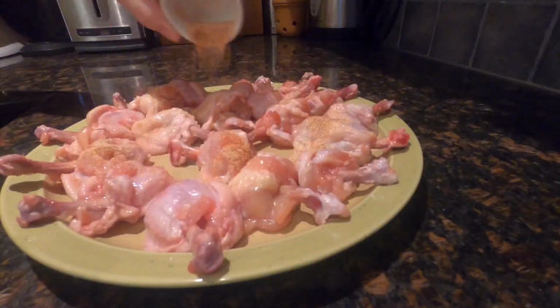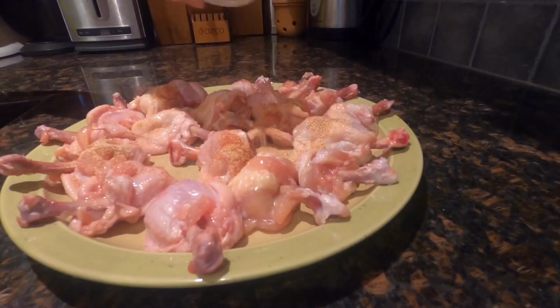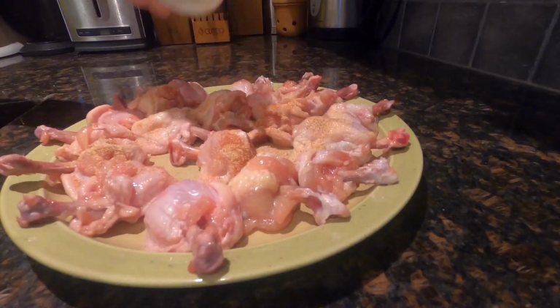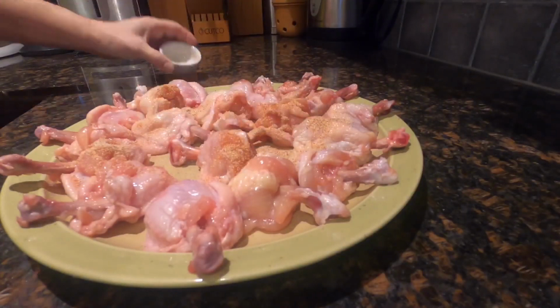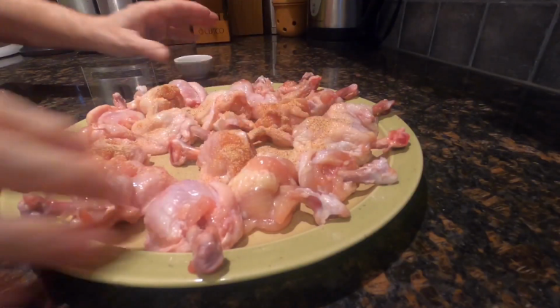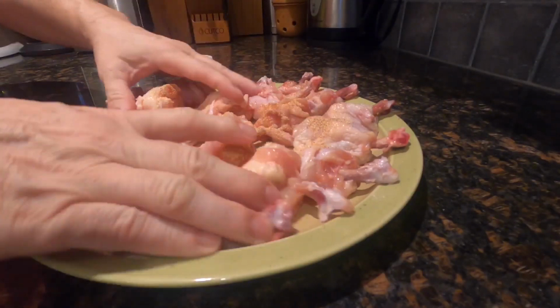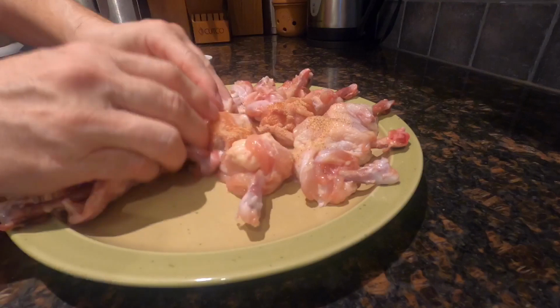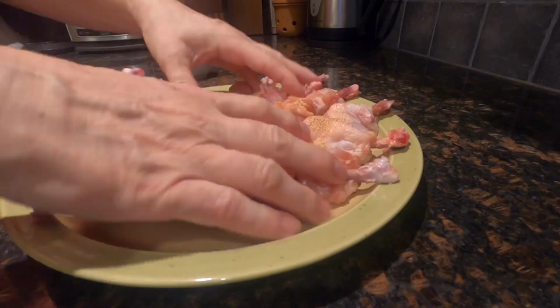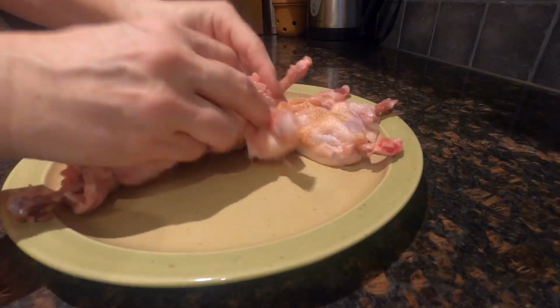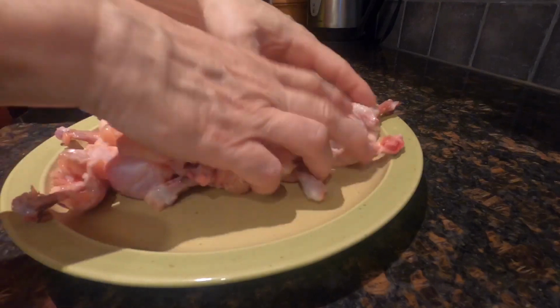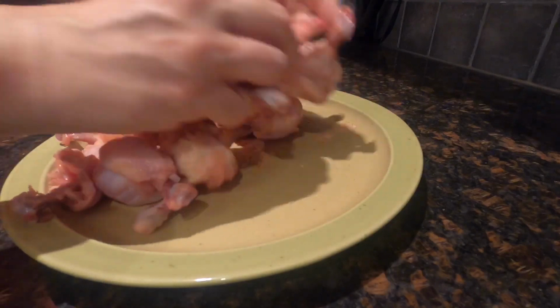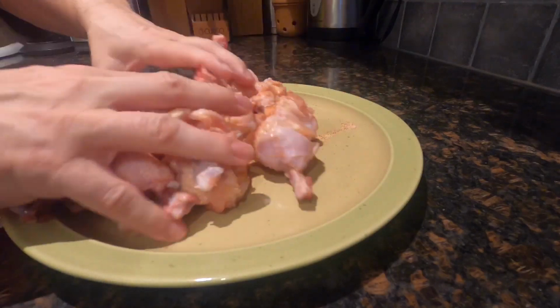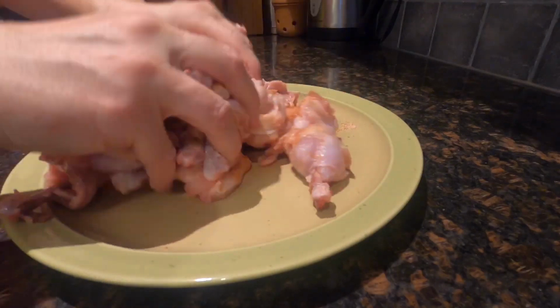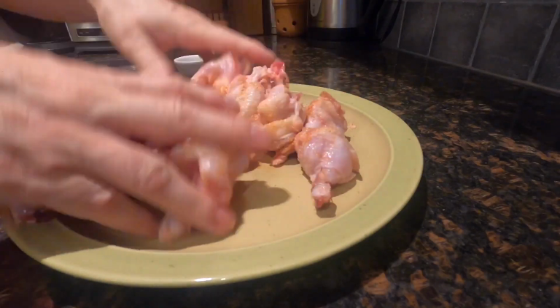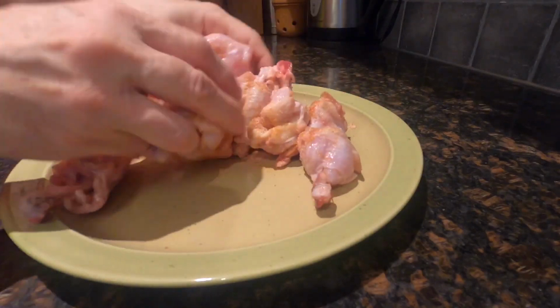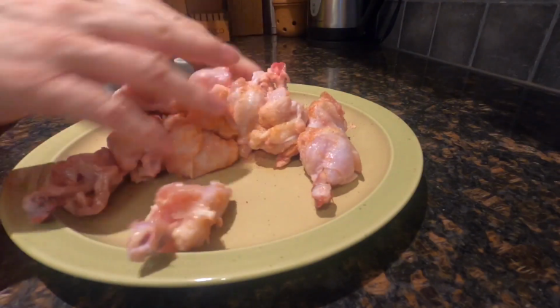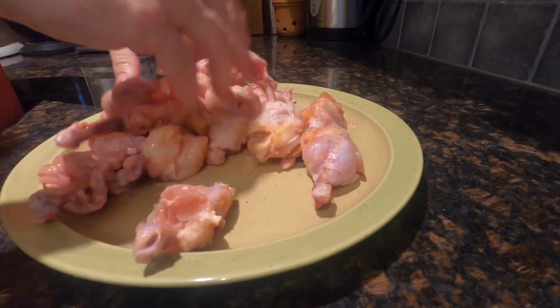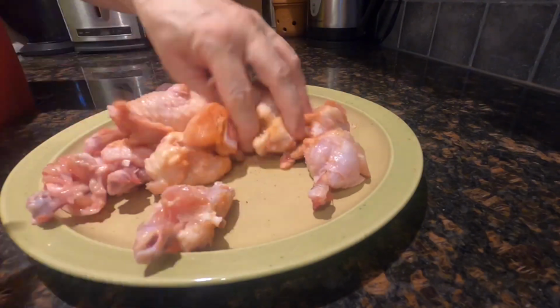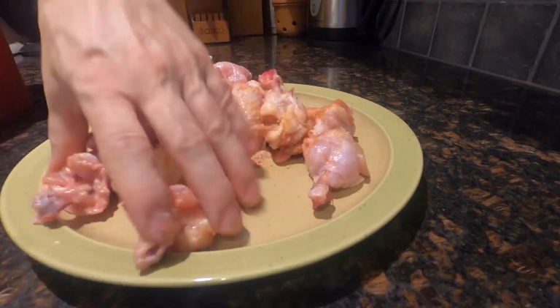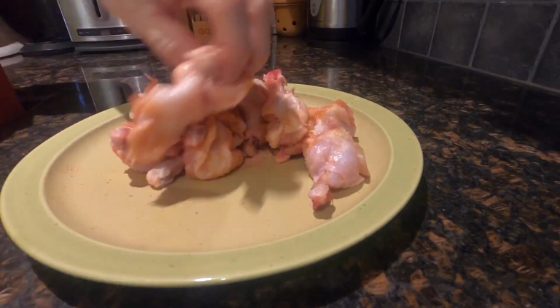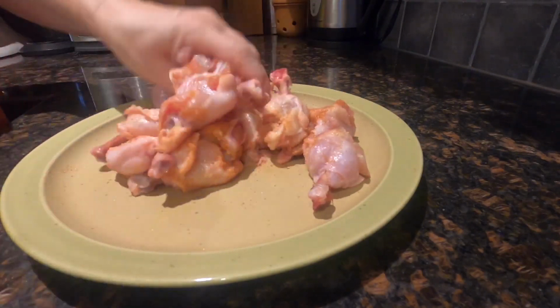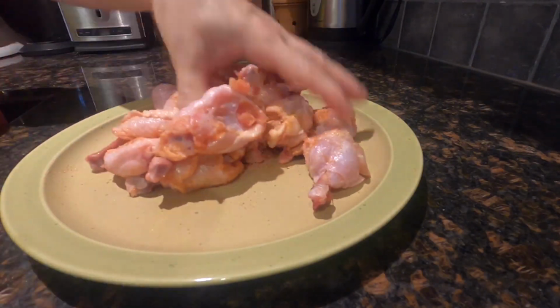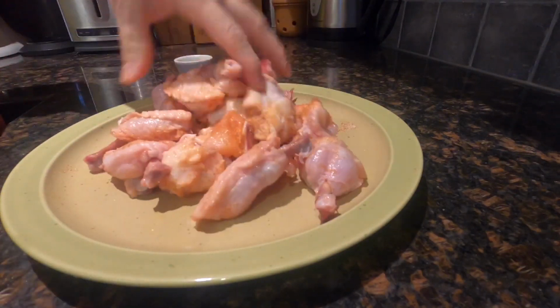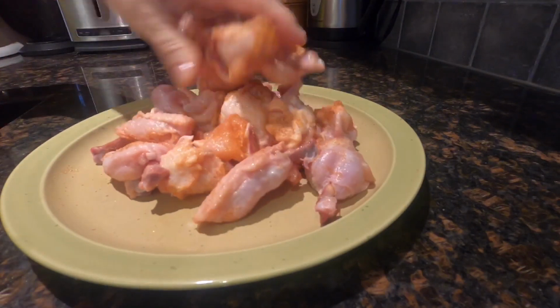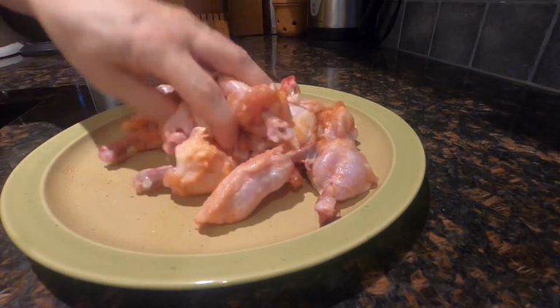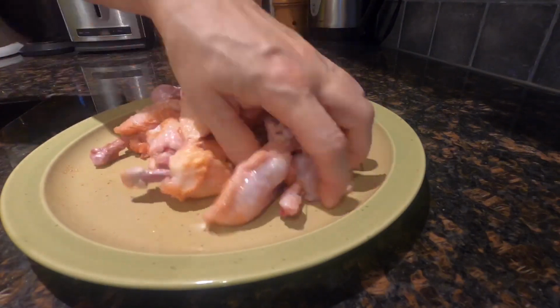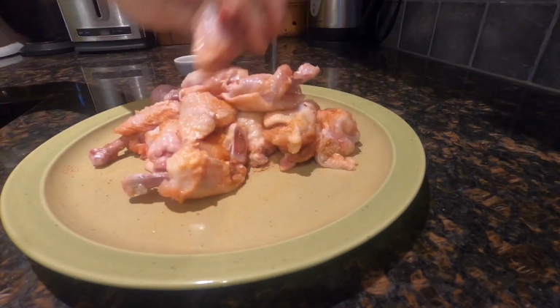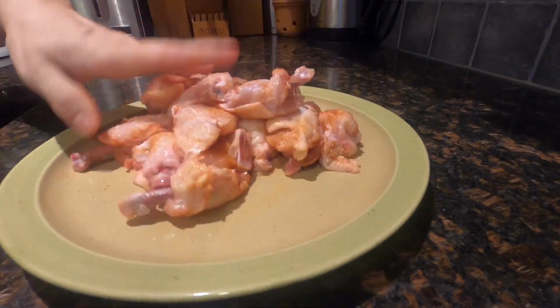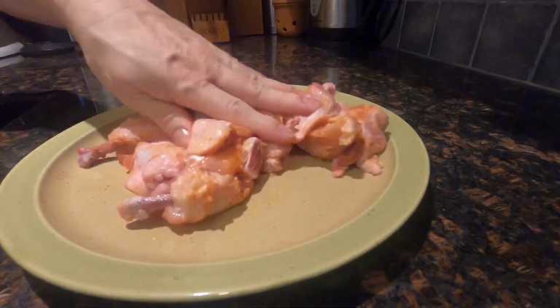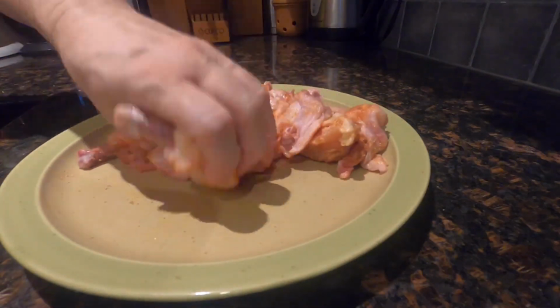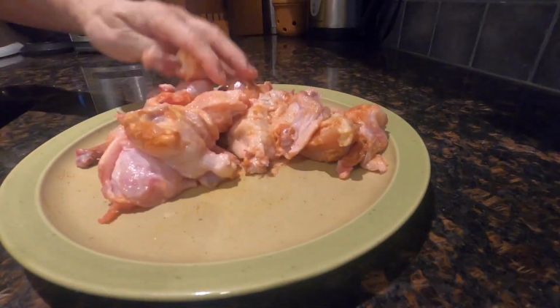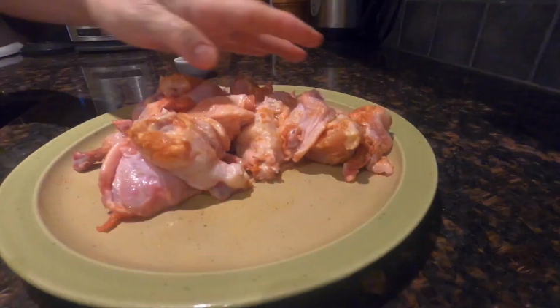Season the wings with salt, garlic powder, onion powder, and paprika, or your favorite chicken seasoning.